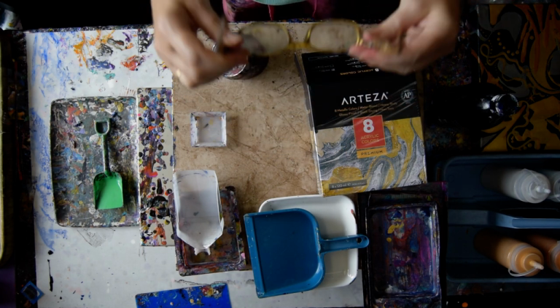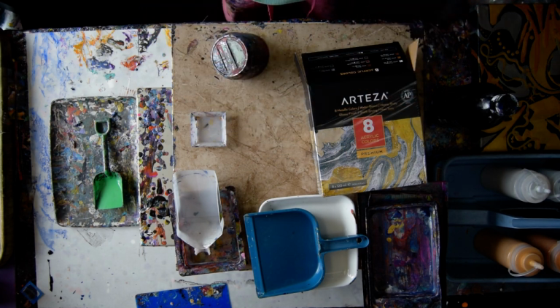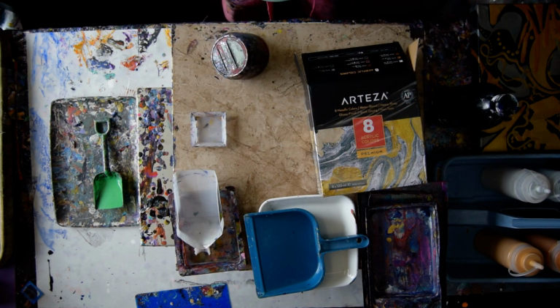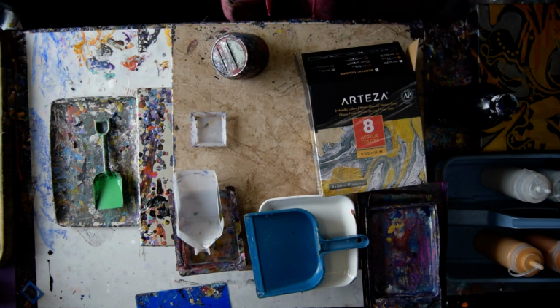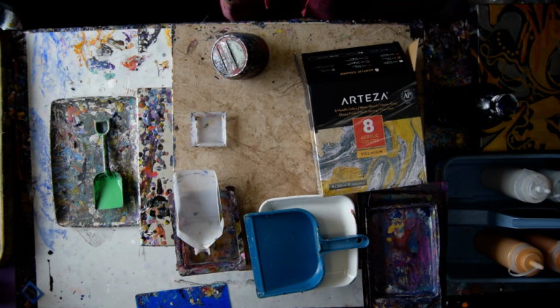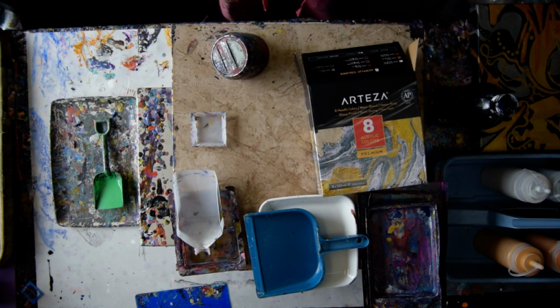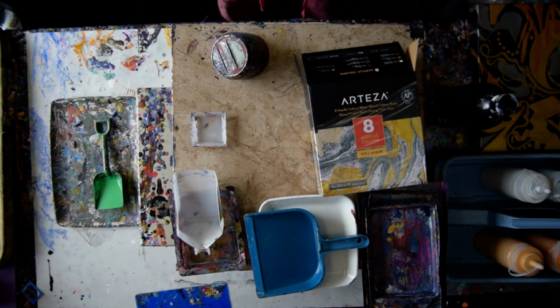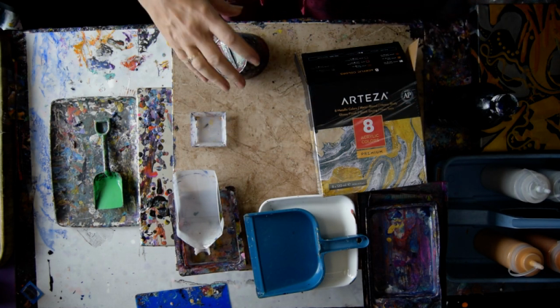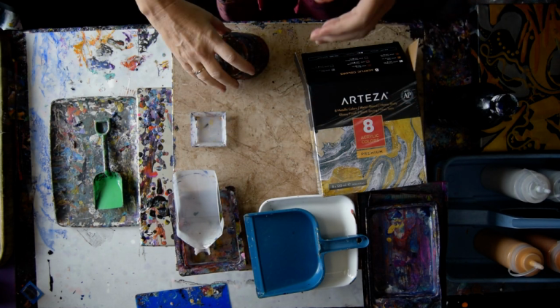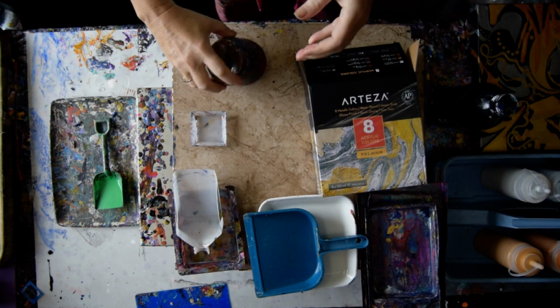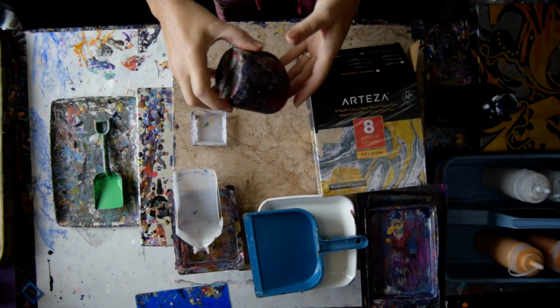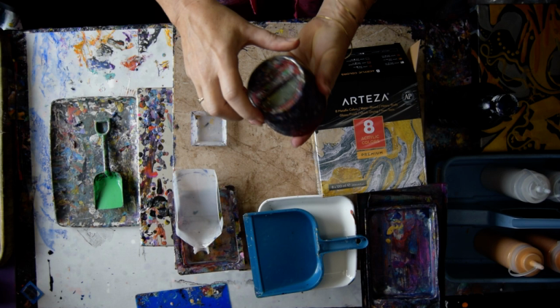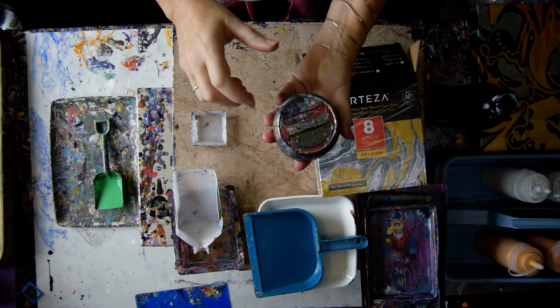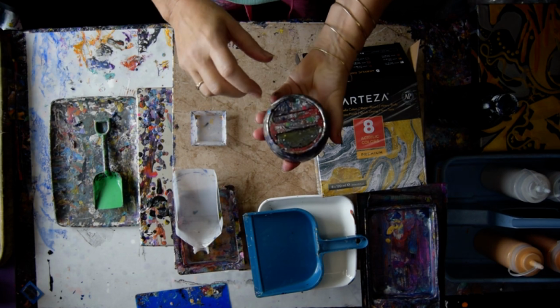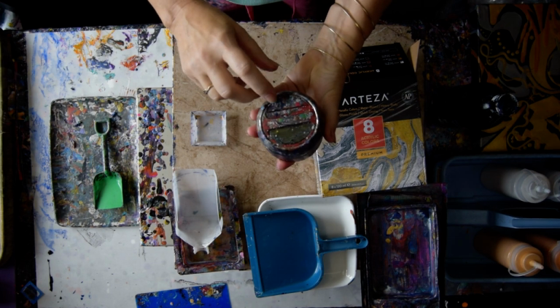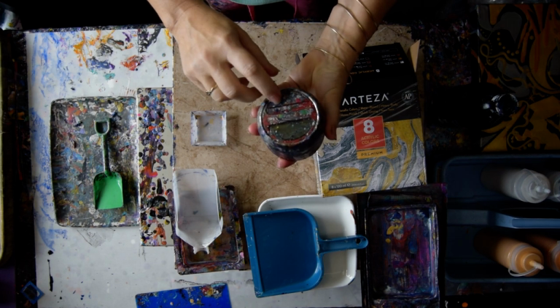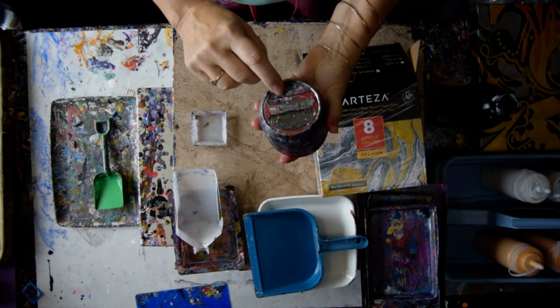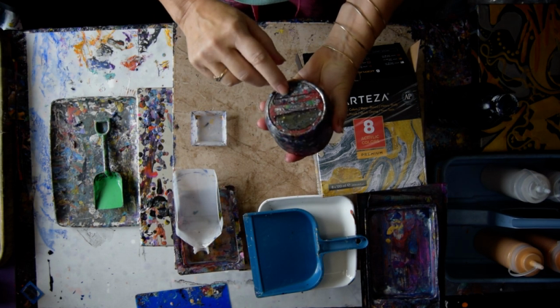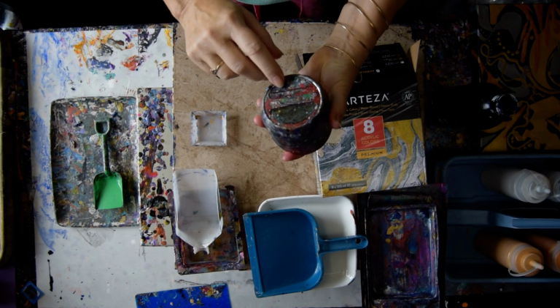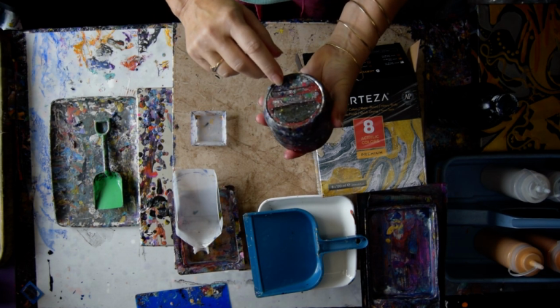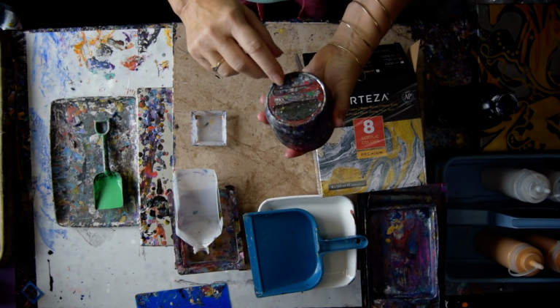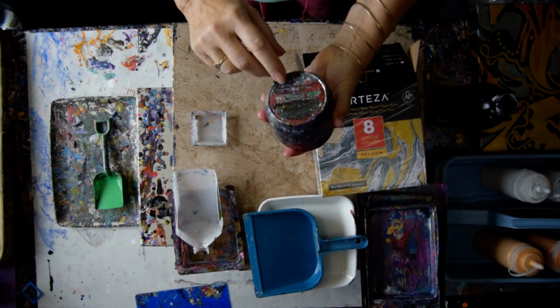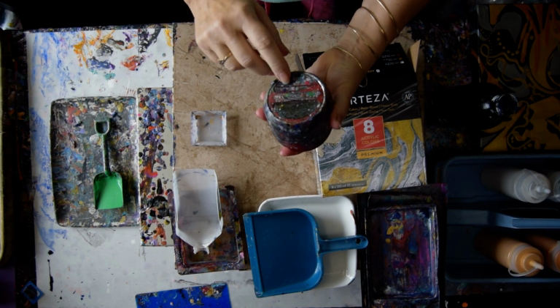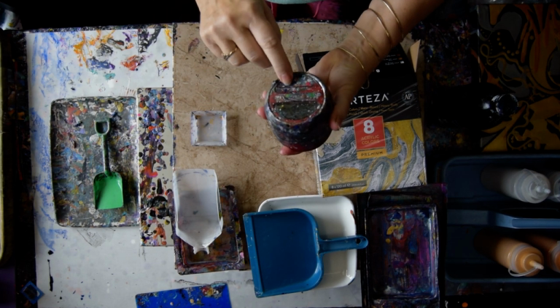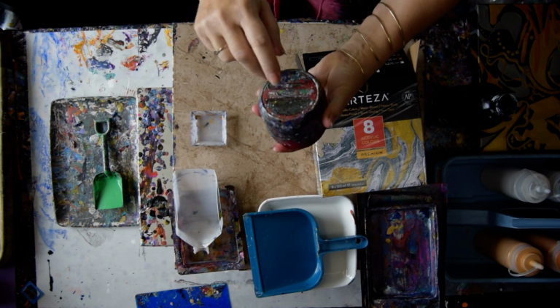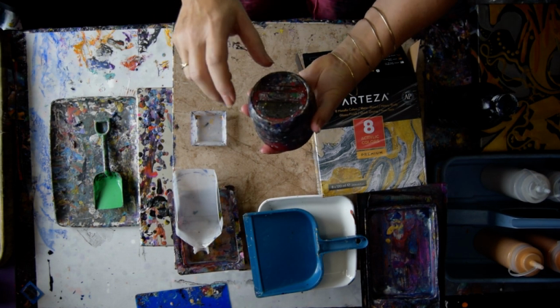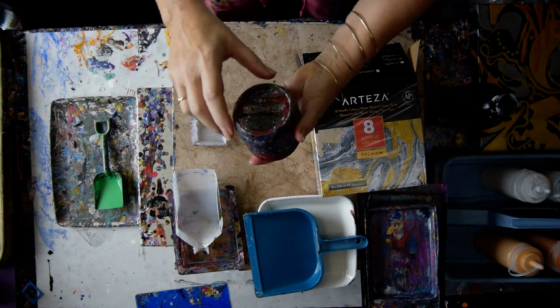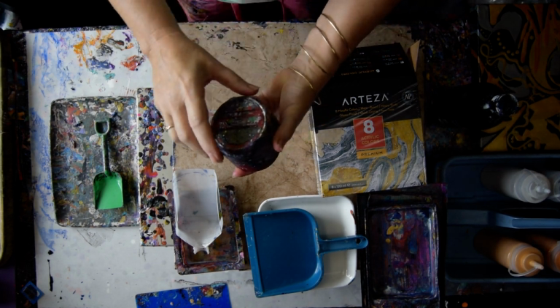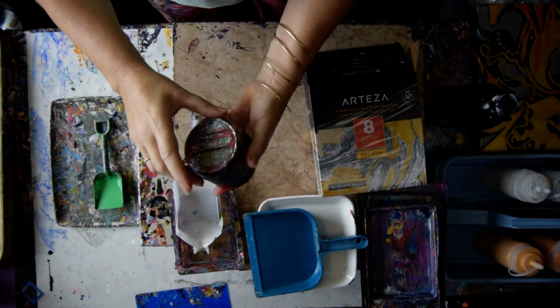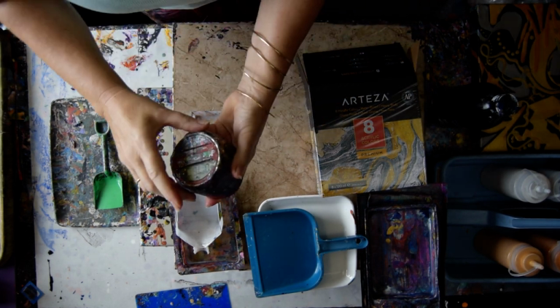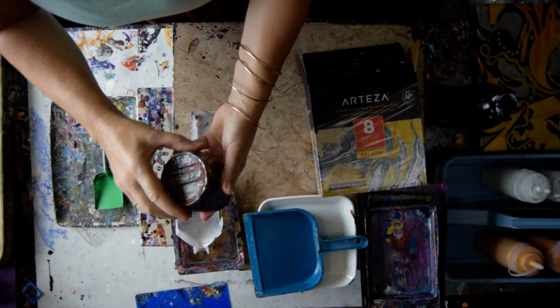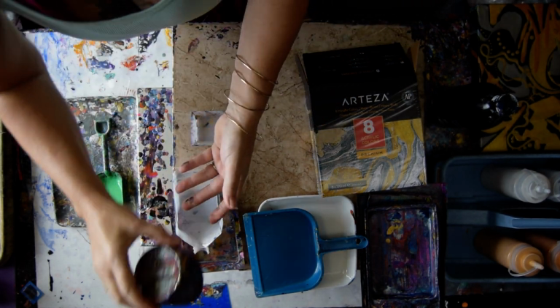I'm going to put my glasses on, set my extremely painty timer, make sure it's going.